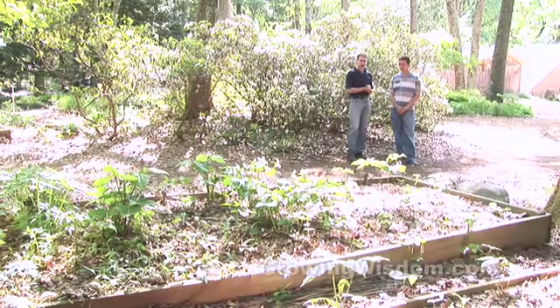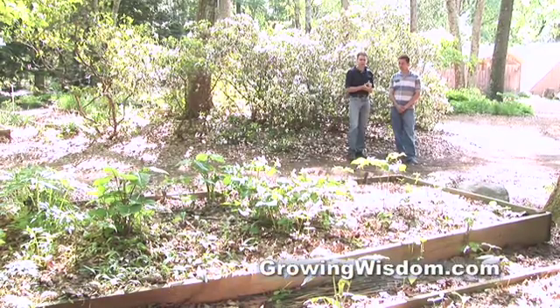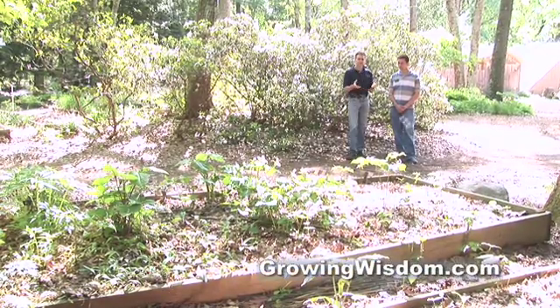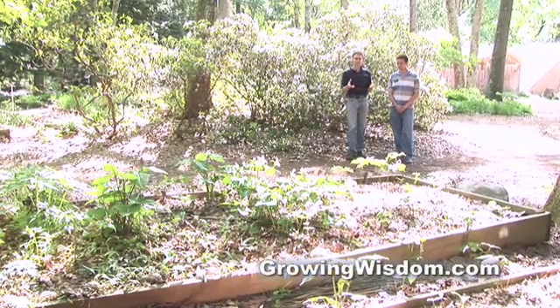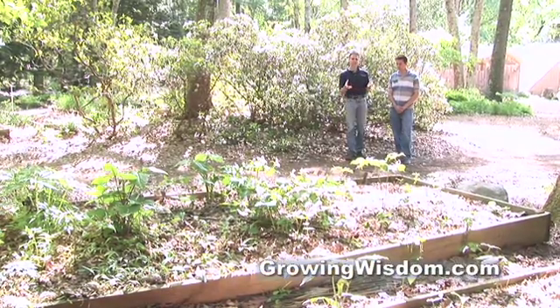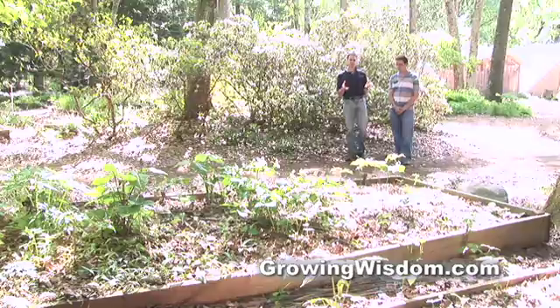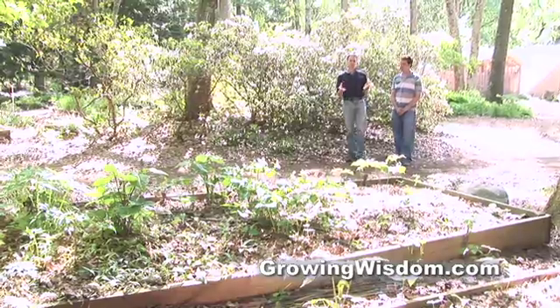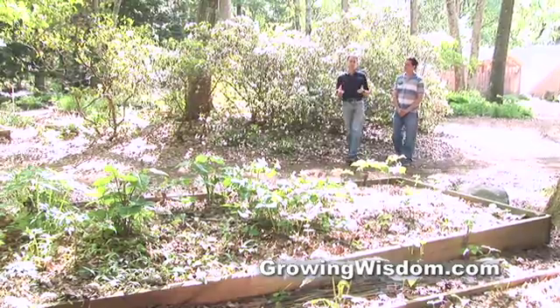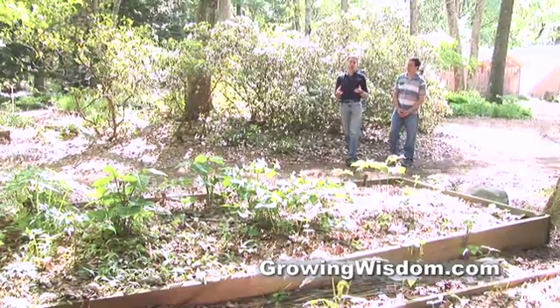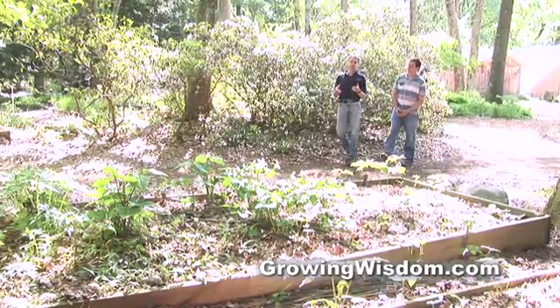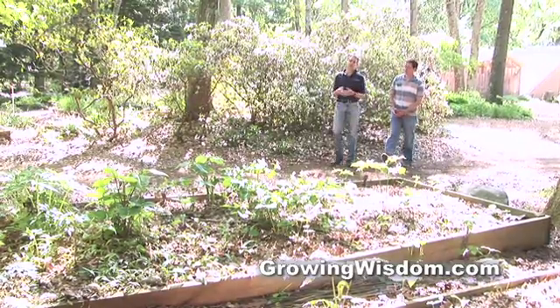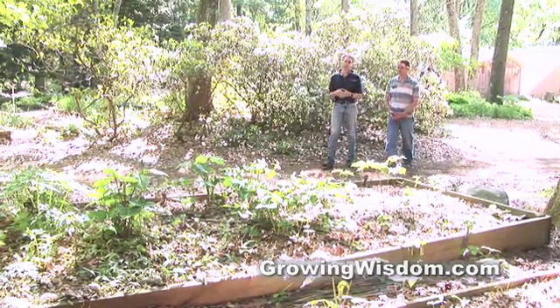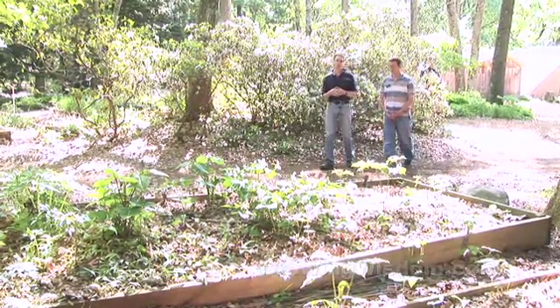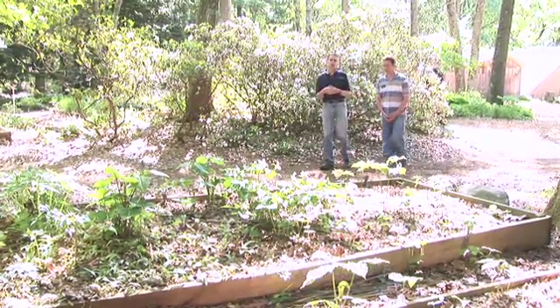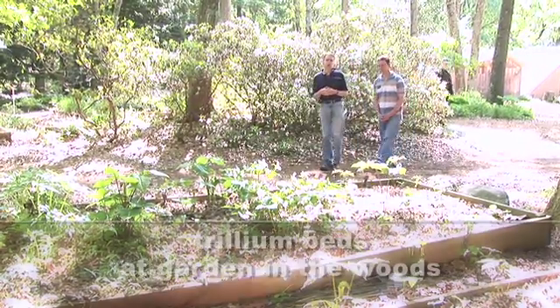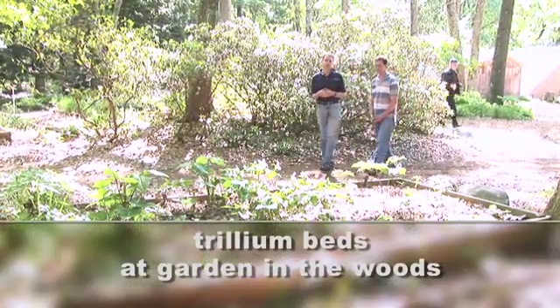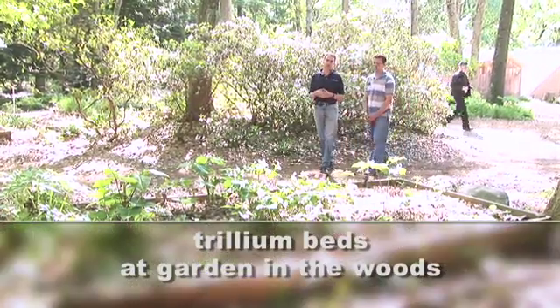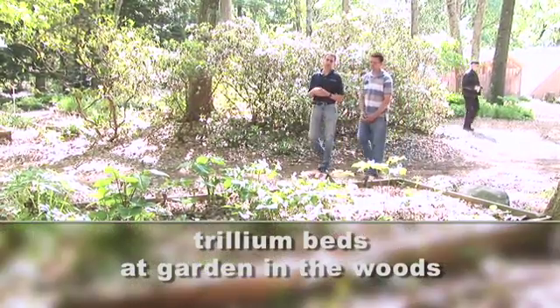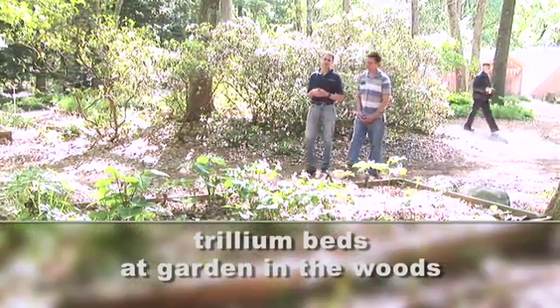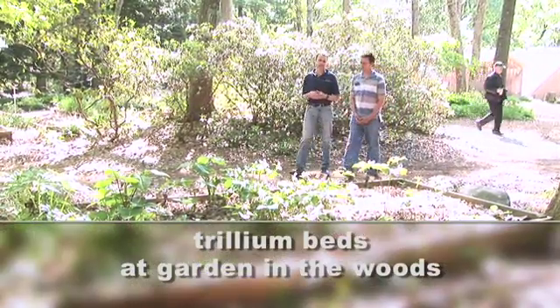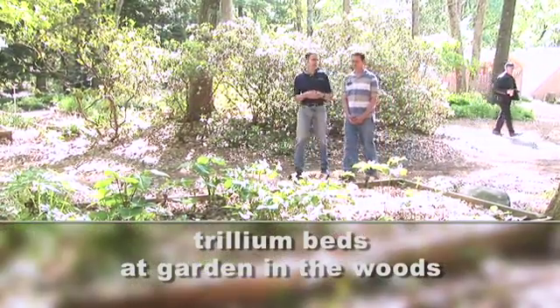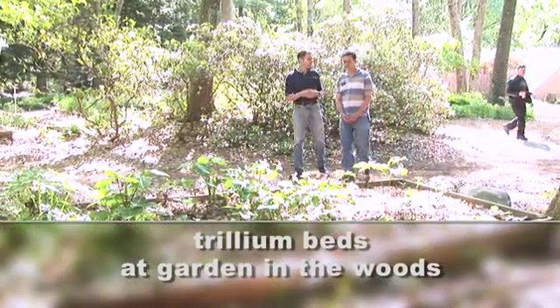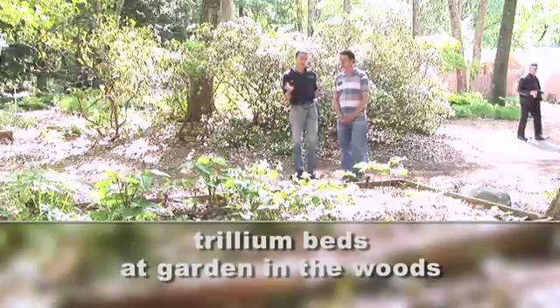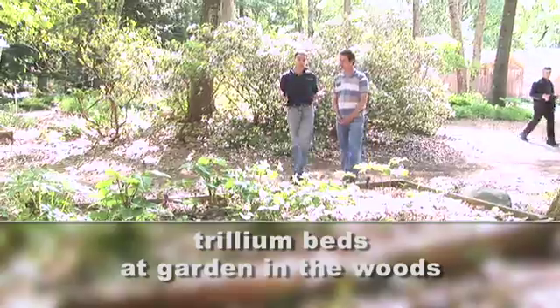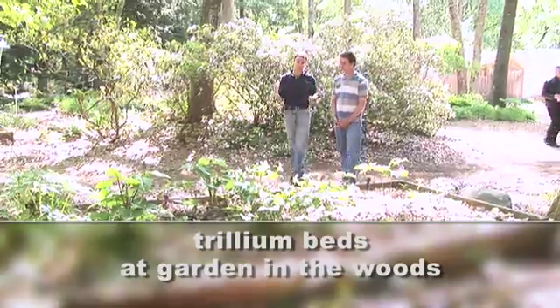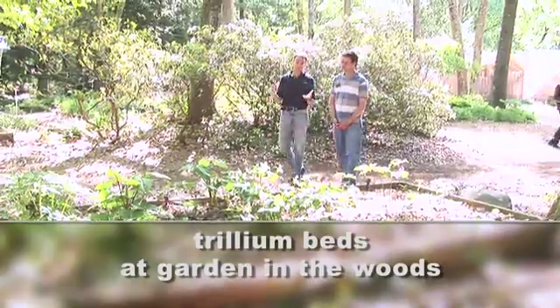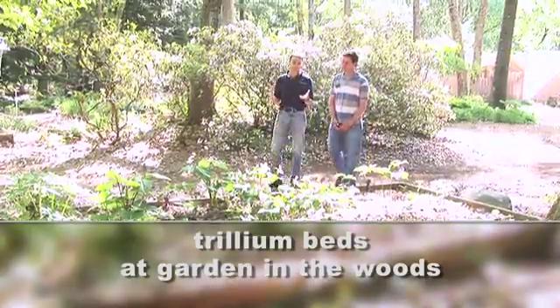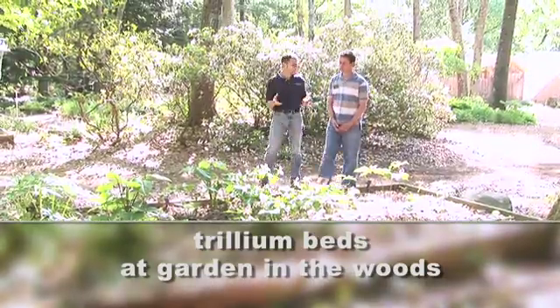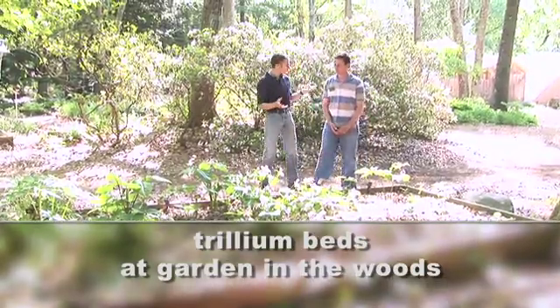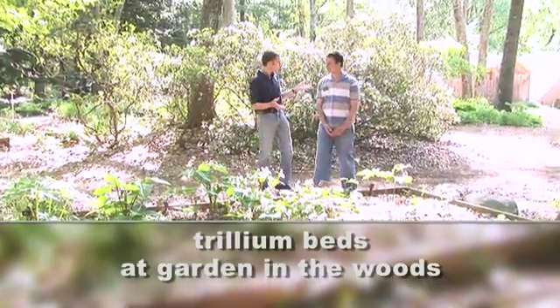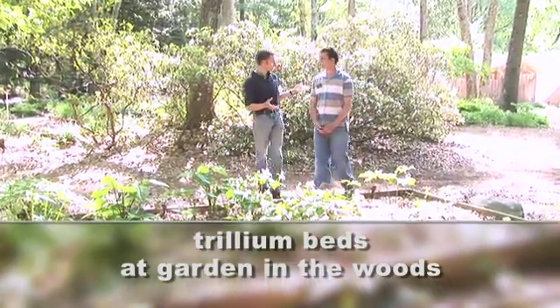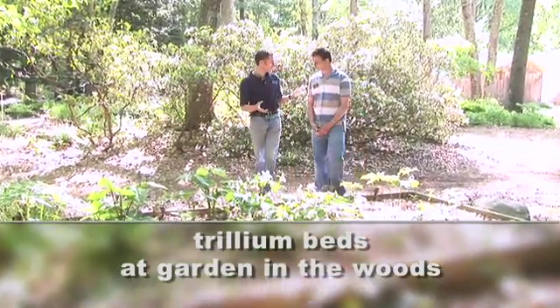Hi, I'm Dave Epstein. This is Growing Wisdom. We're here today at New England Wildflower Society, Framingham, Mass, Garden in the Woods, and we're with Scott LaFleur.